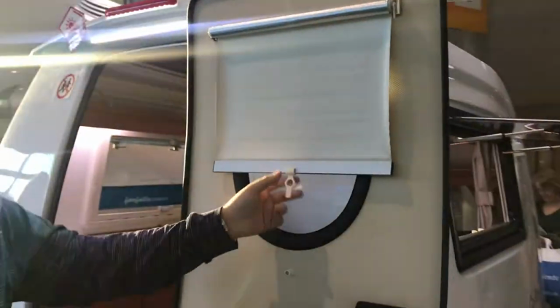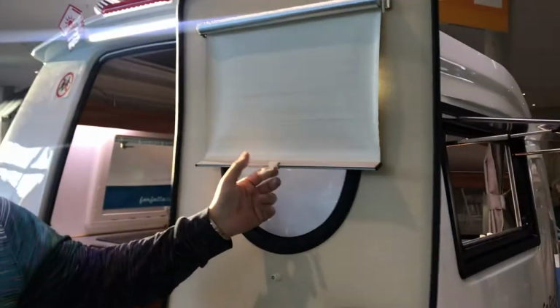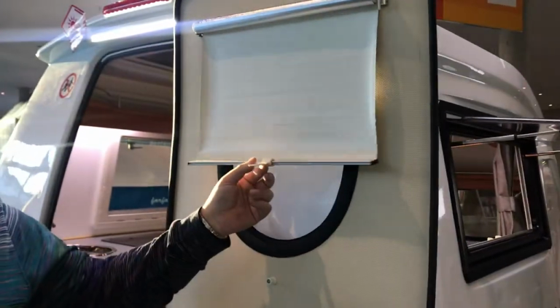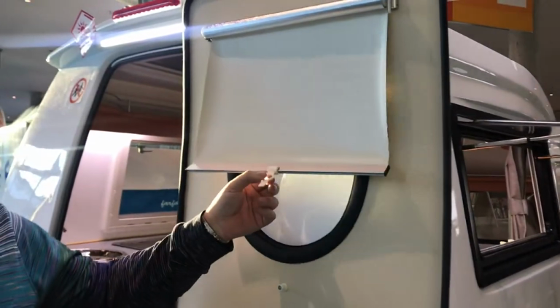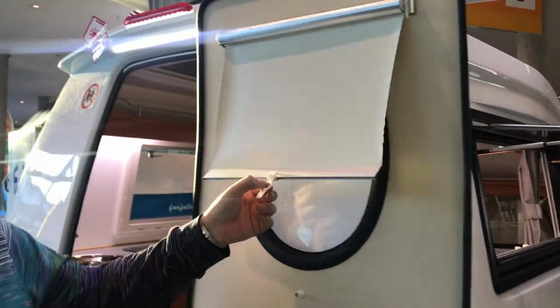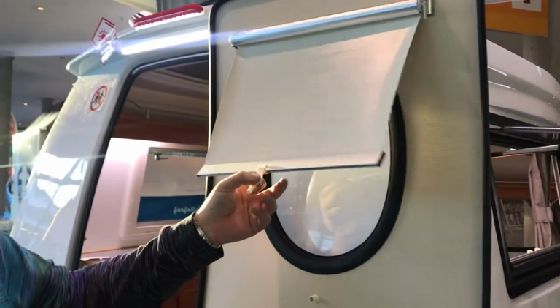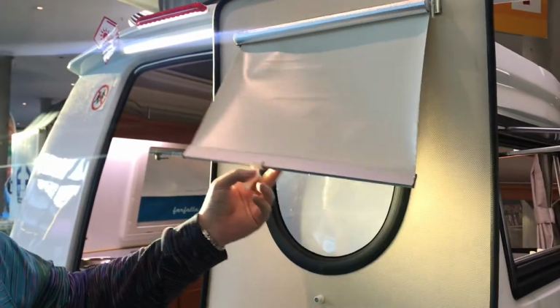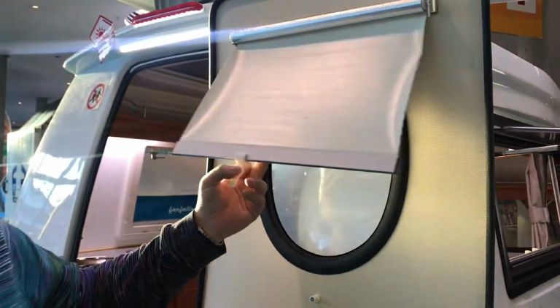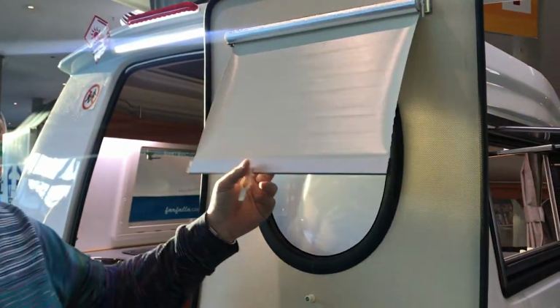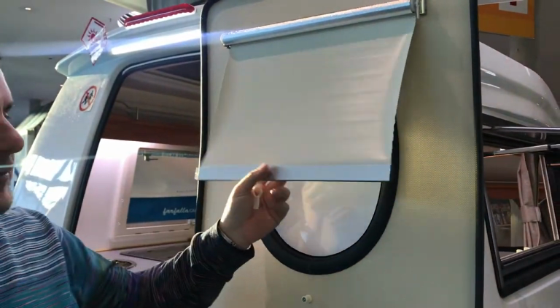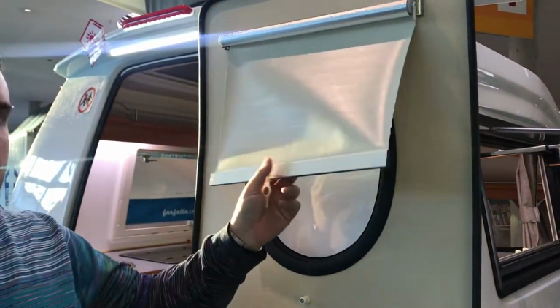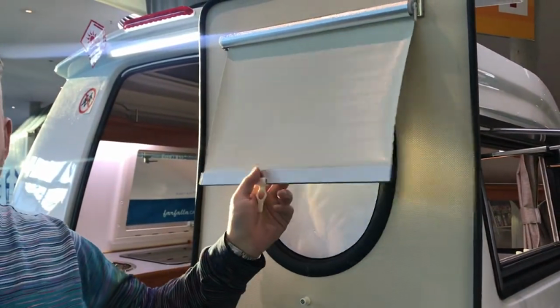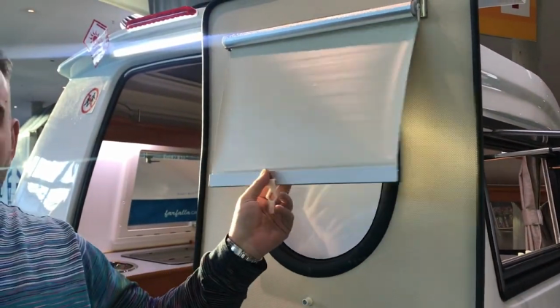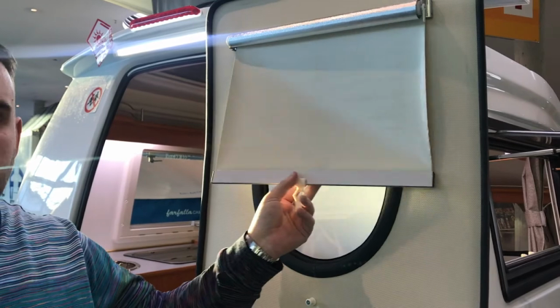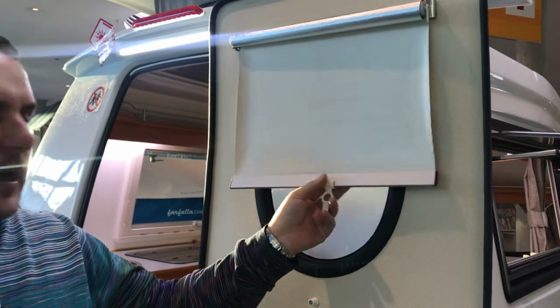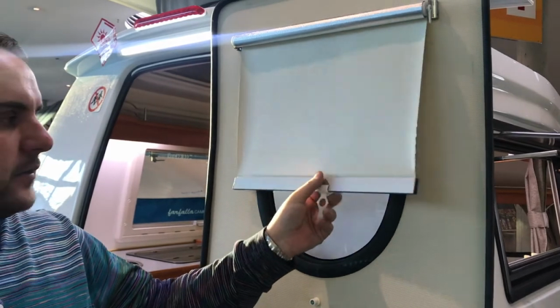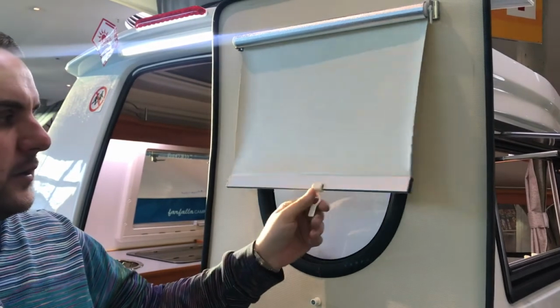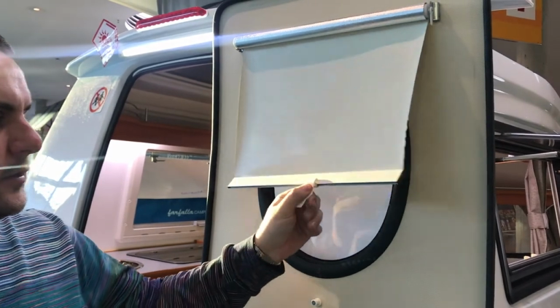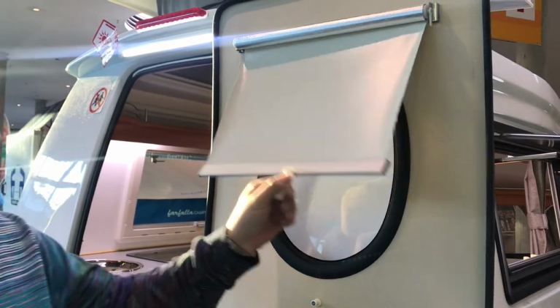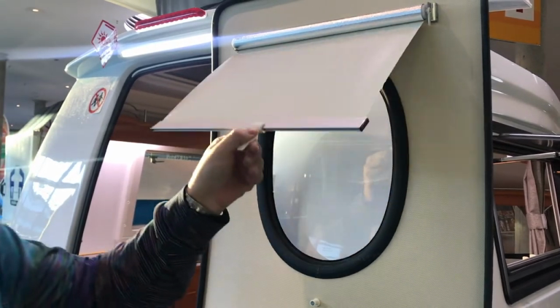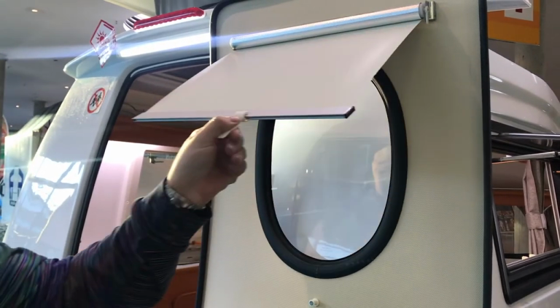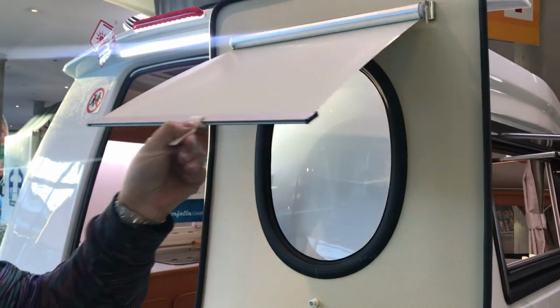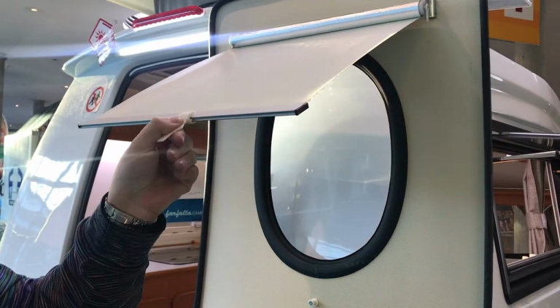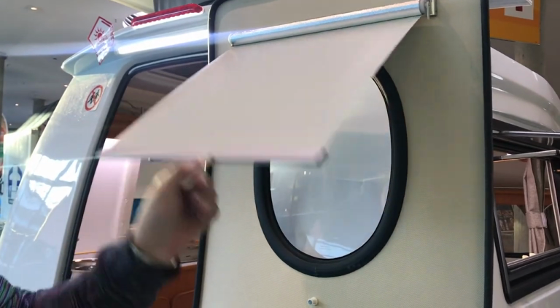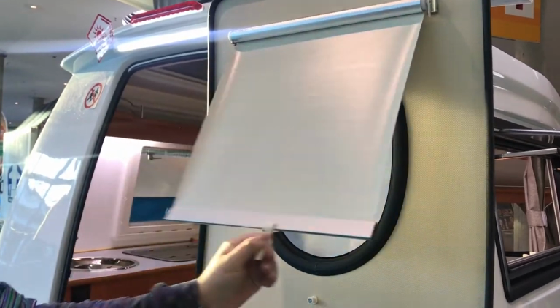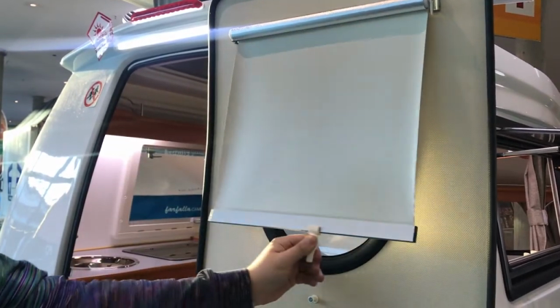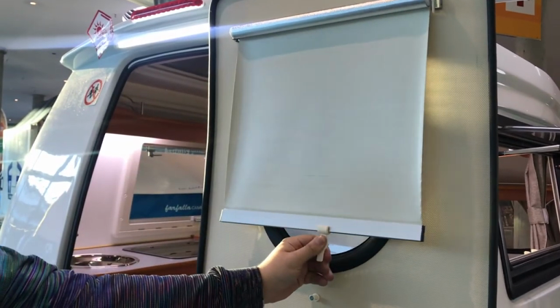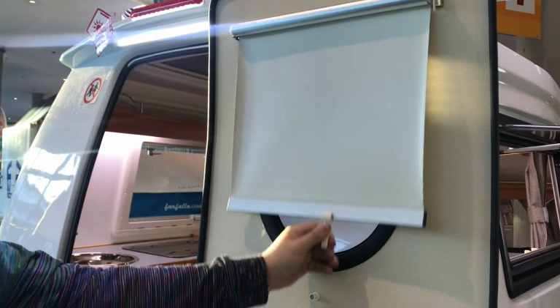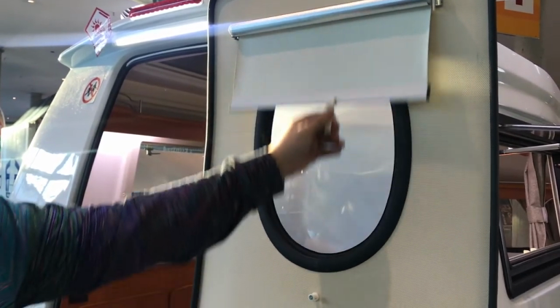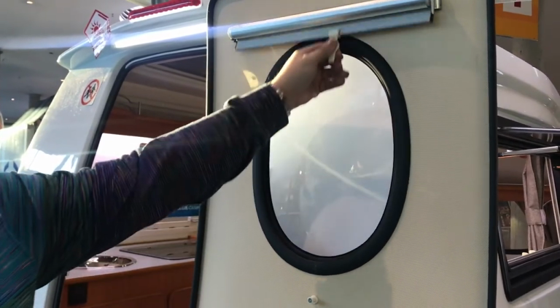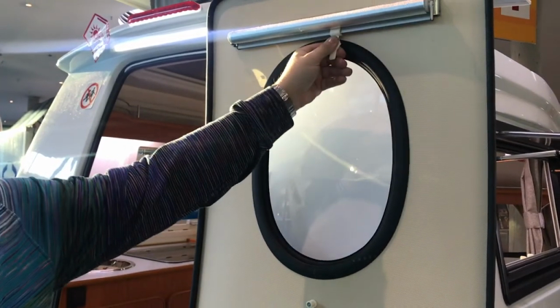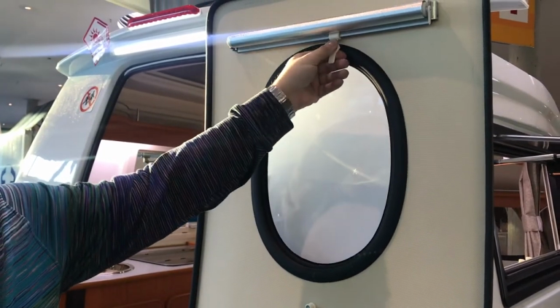Some people struggle with the blind, and if the blind gets stuck halfway down, simply pull it out, back towards you, and up.